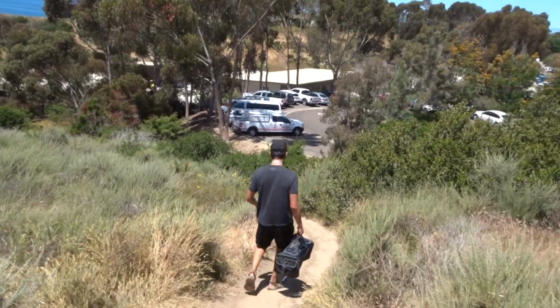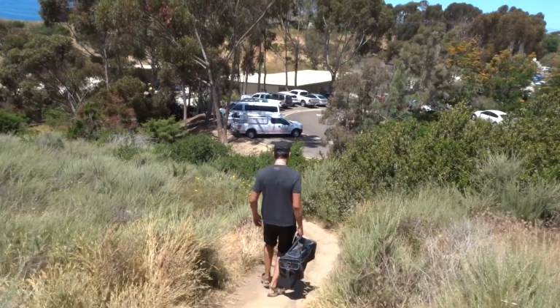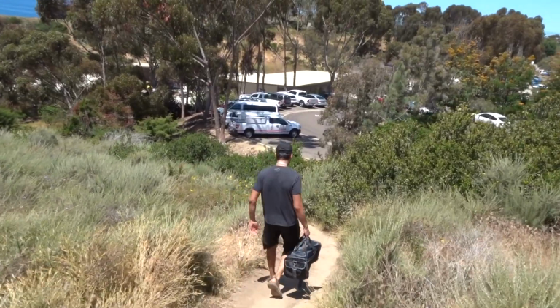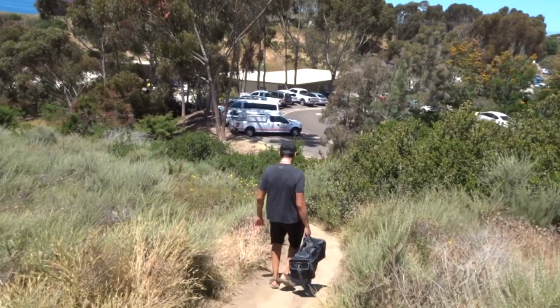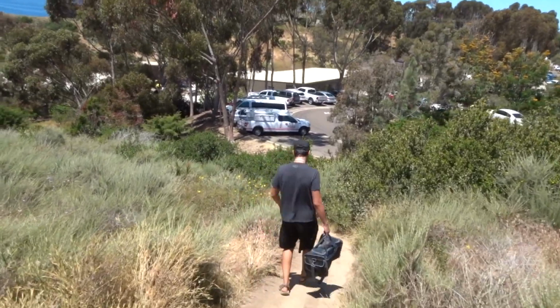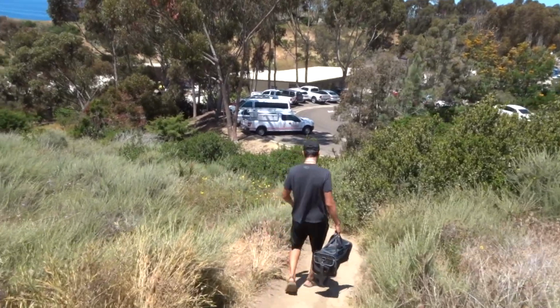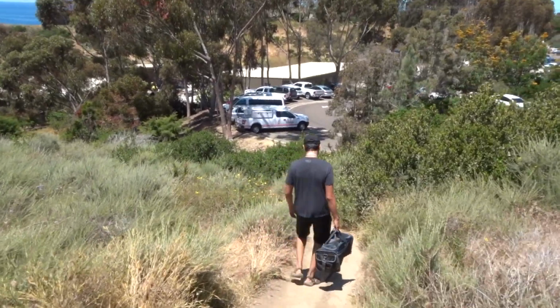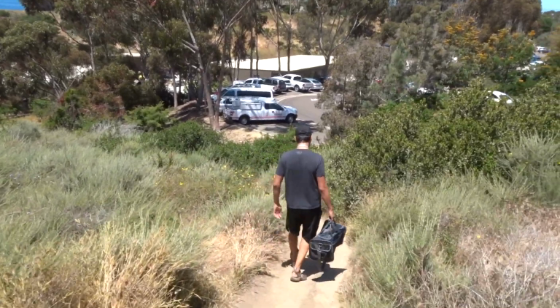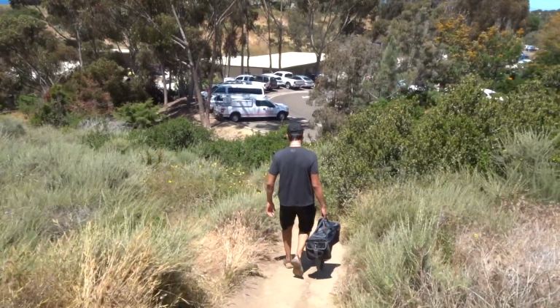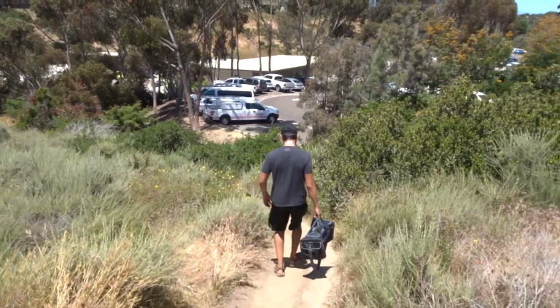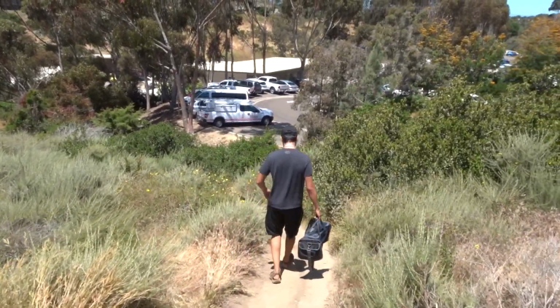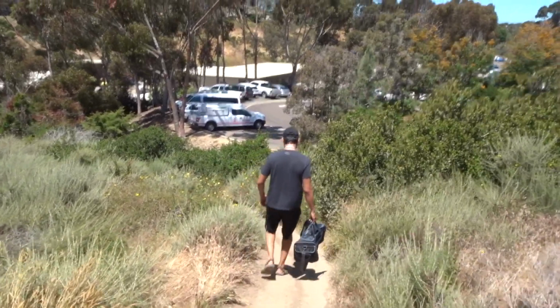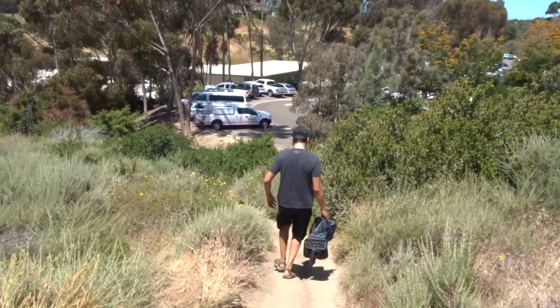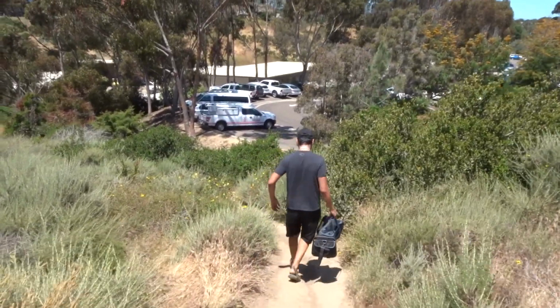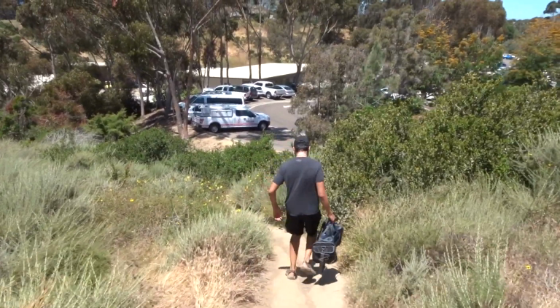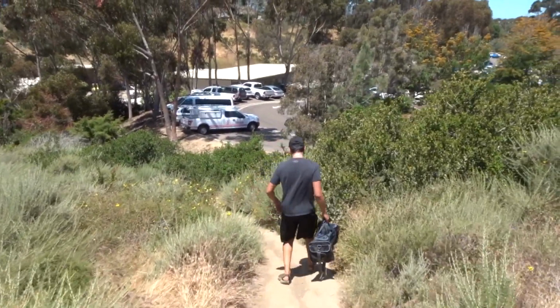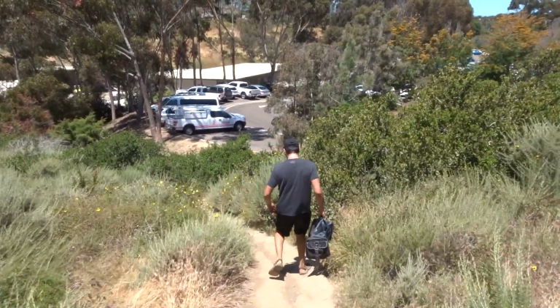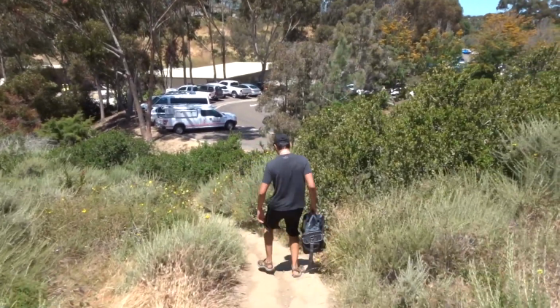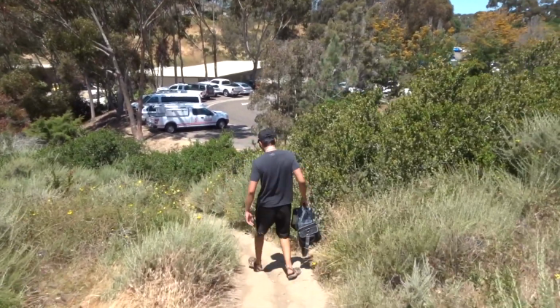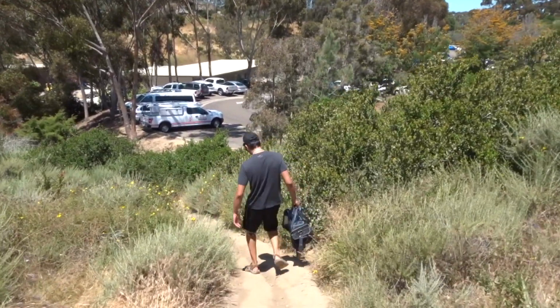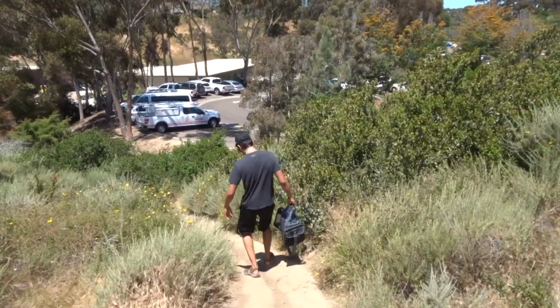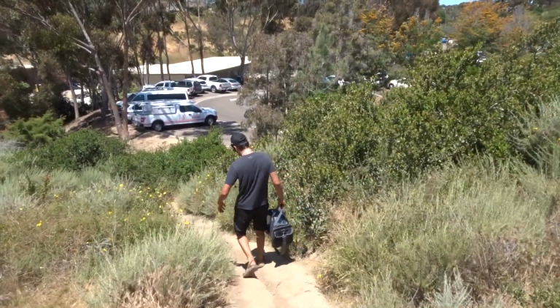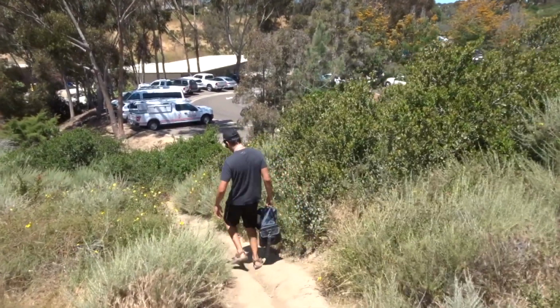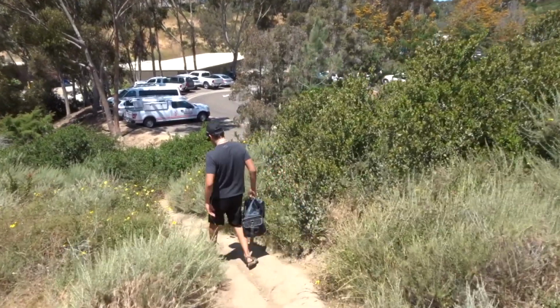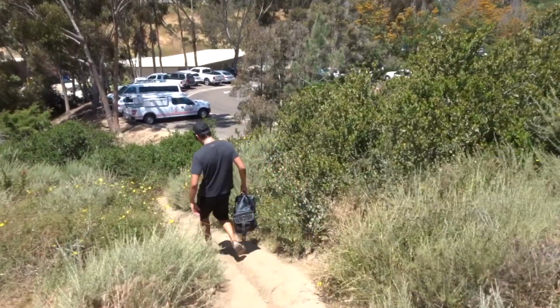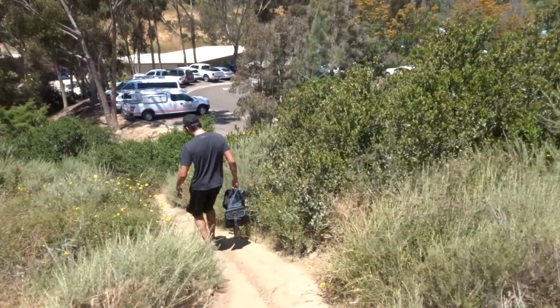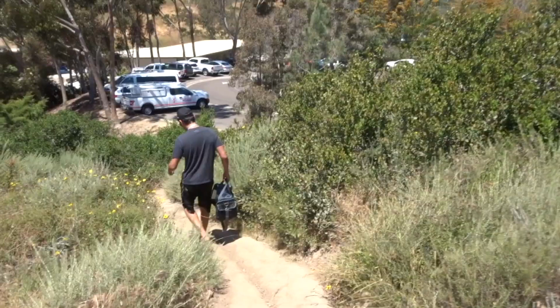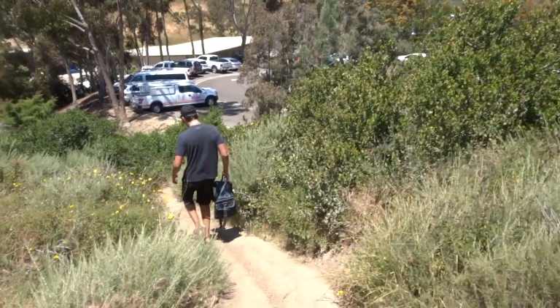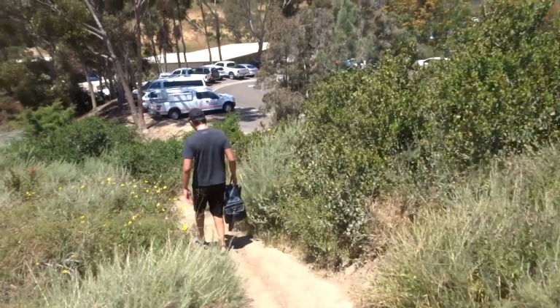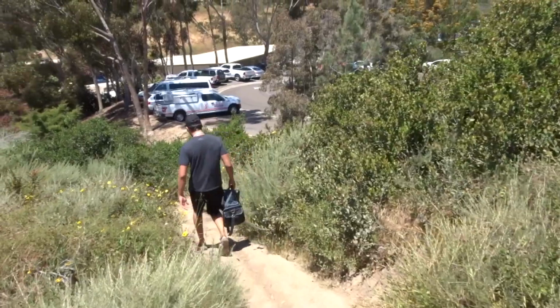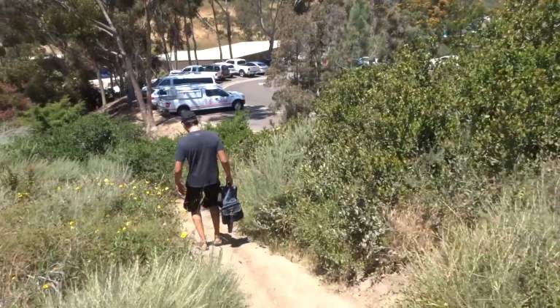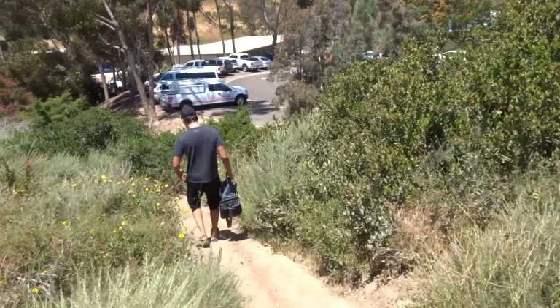We have left the swing. We're heading back to the aquarium parking lot where we parked, and we're going to move on to our next free thing.